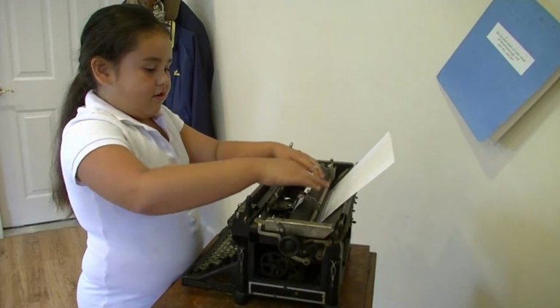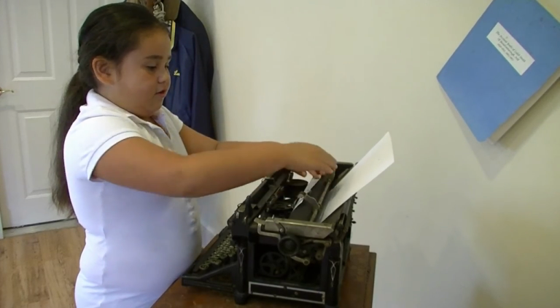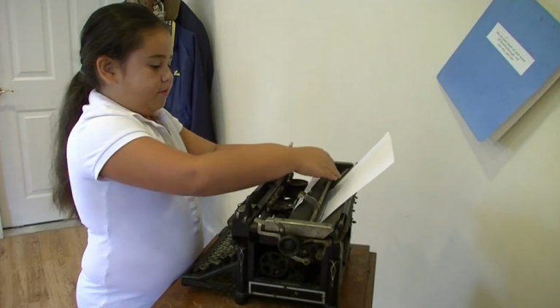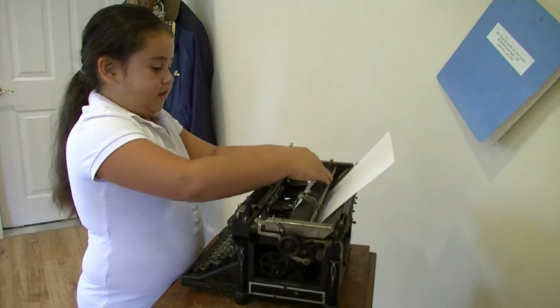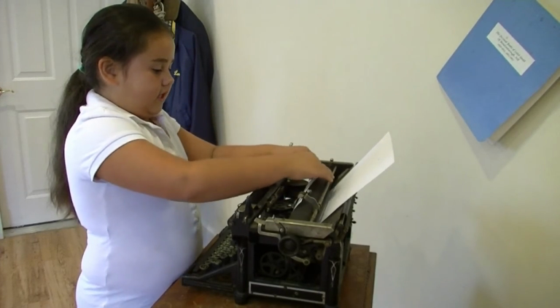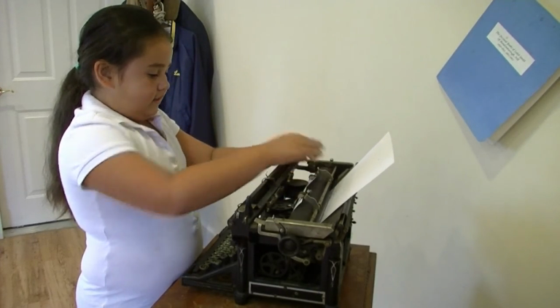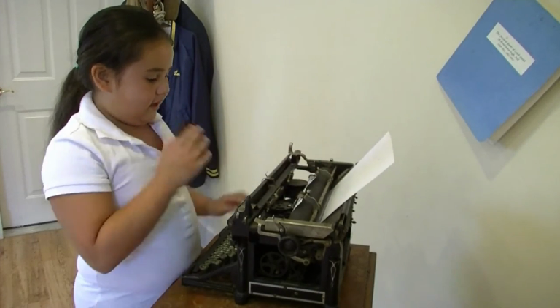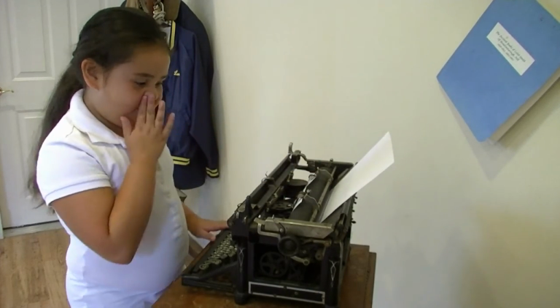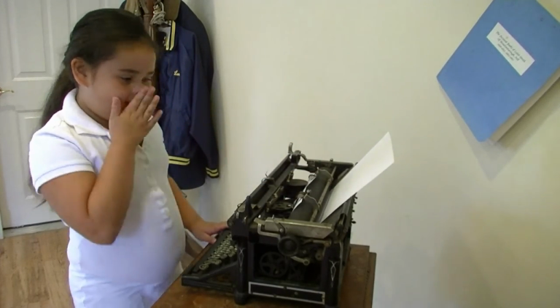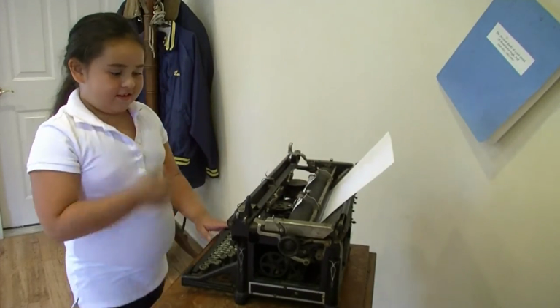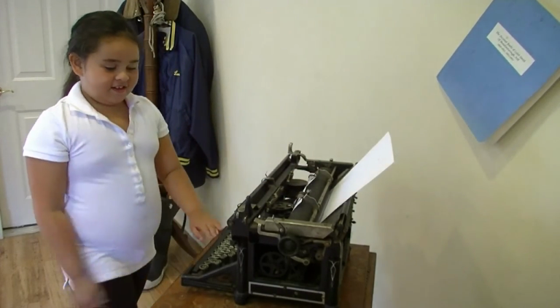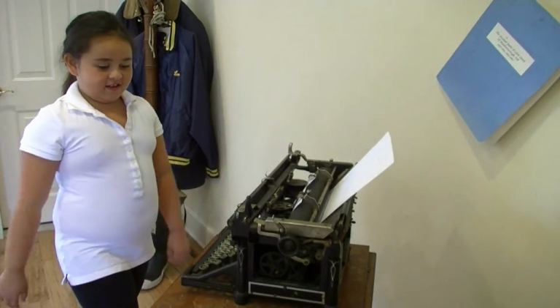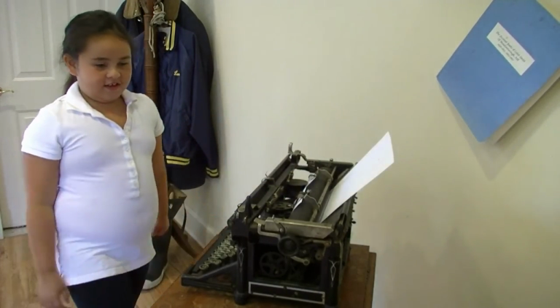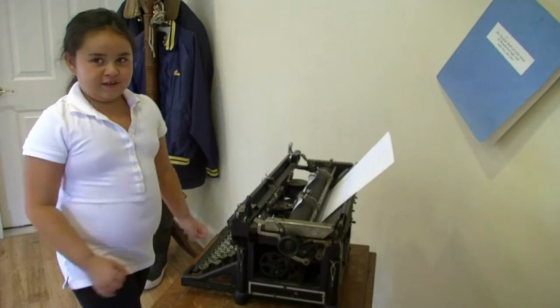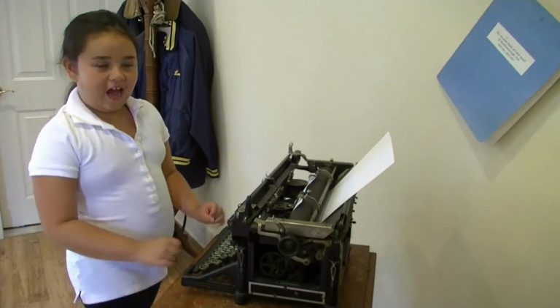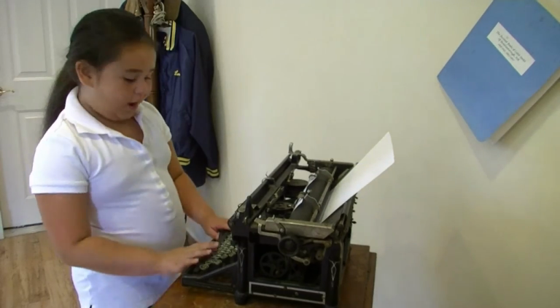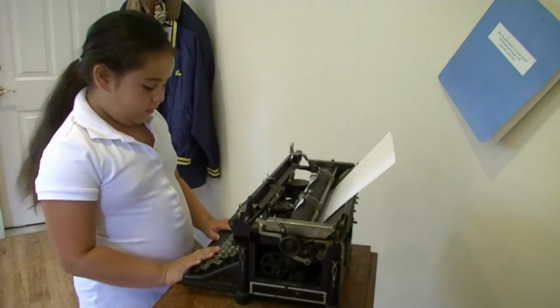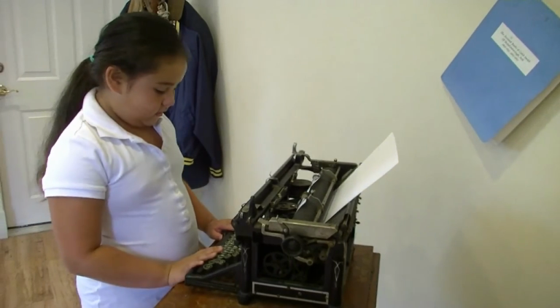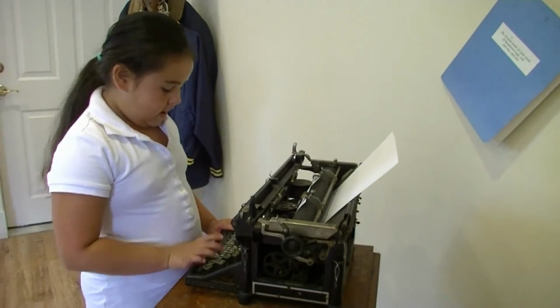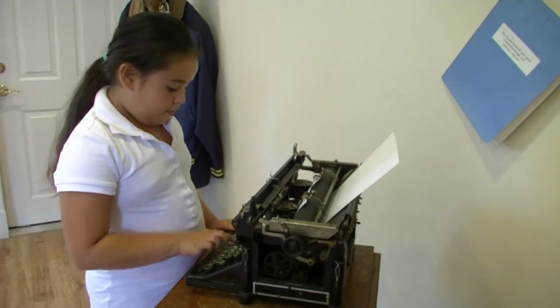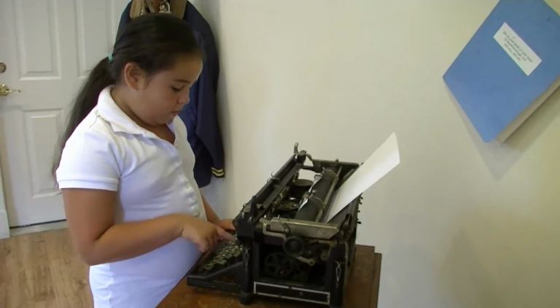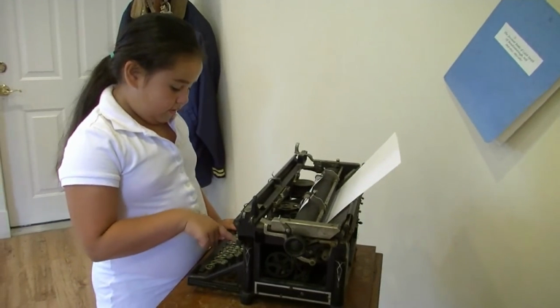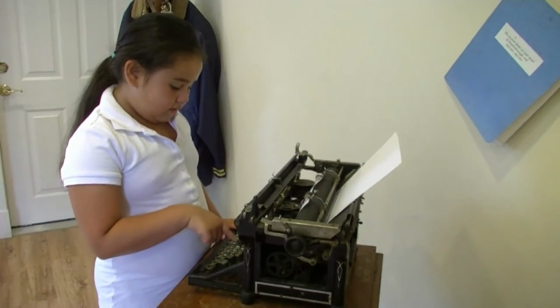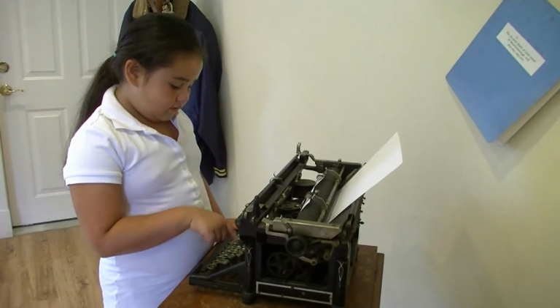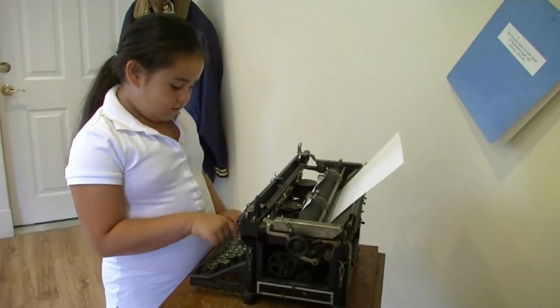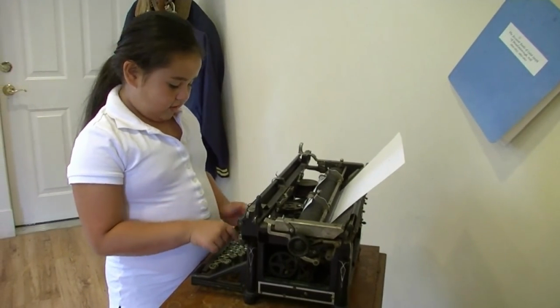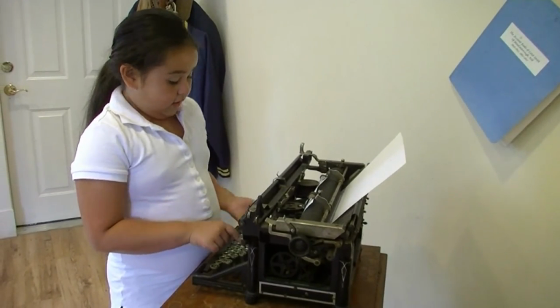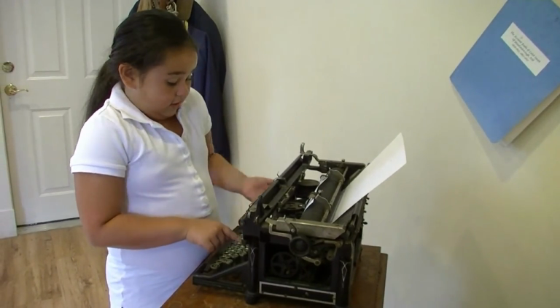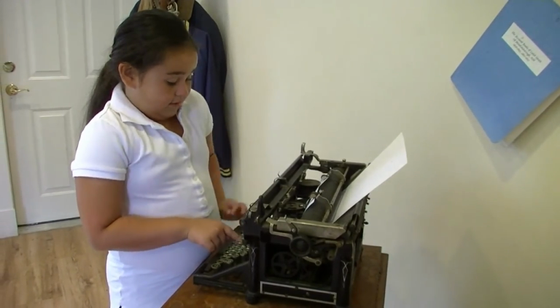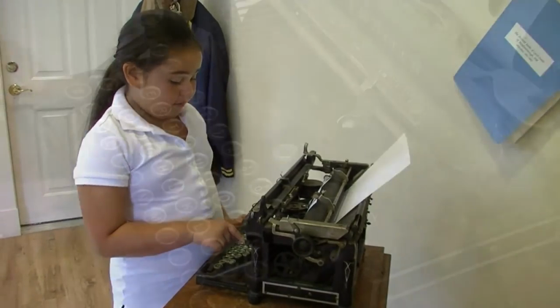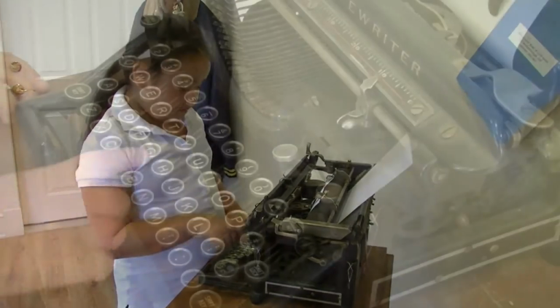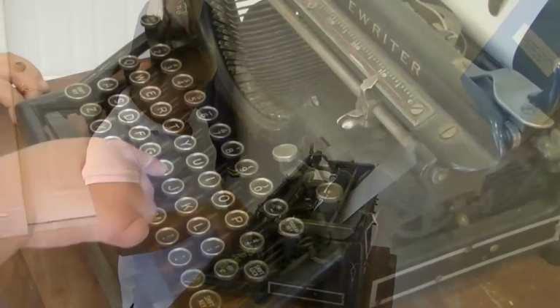You put these down and I will type 'horse.' And then you just turn it to the end.